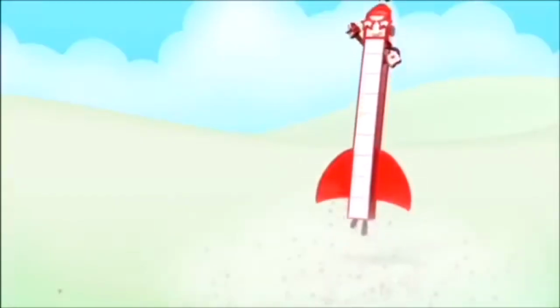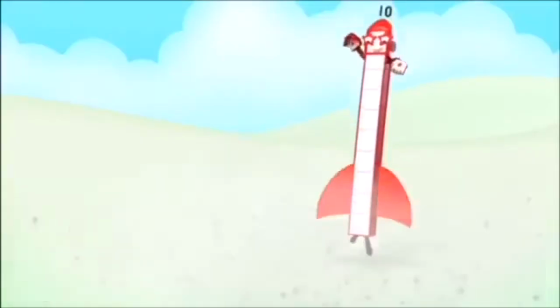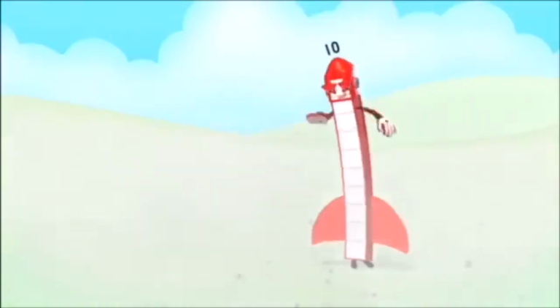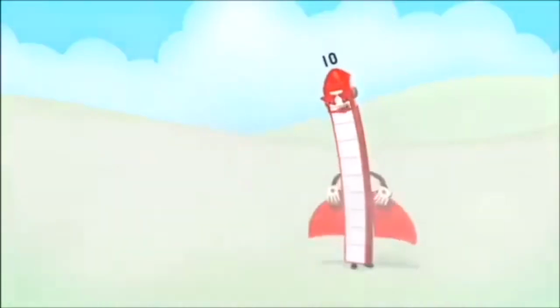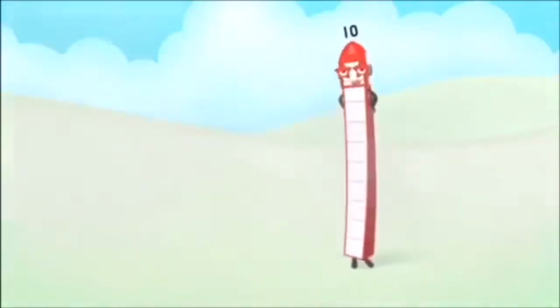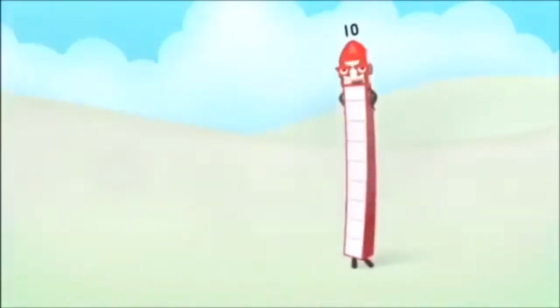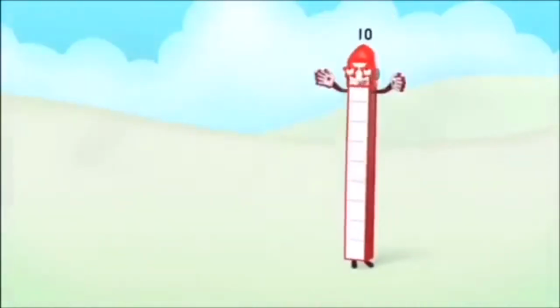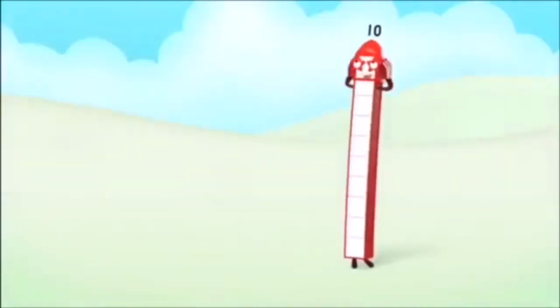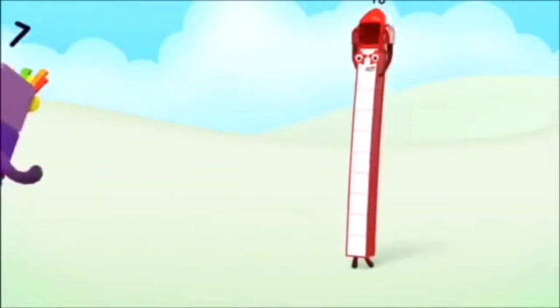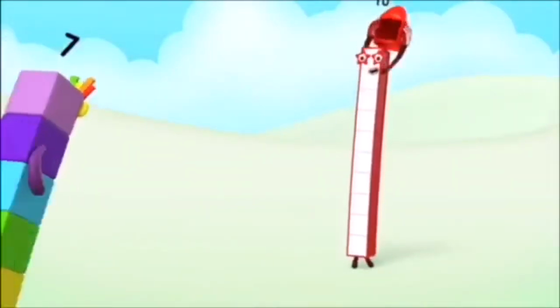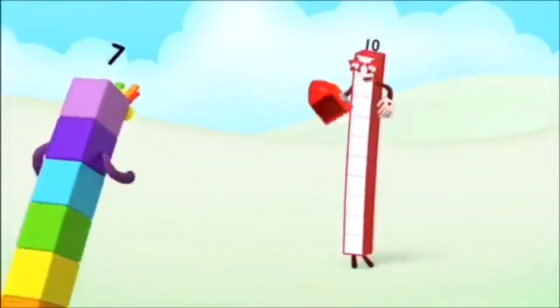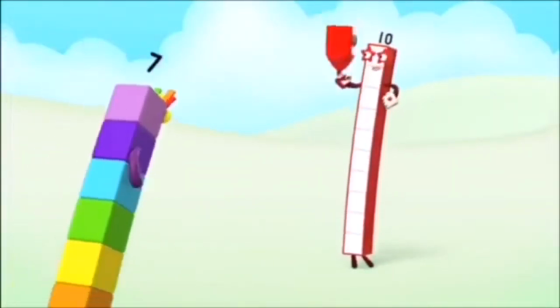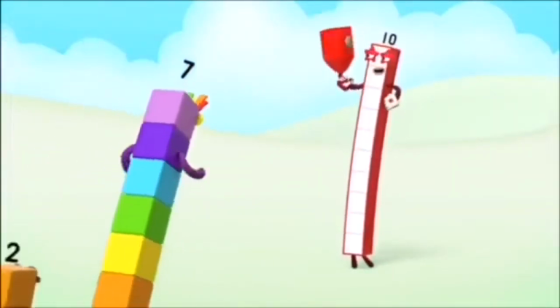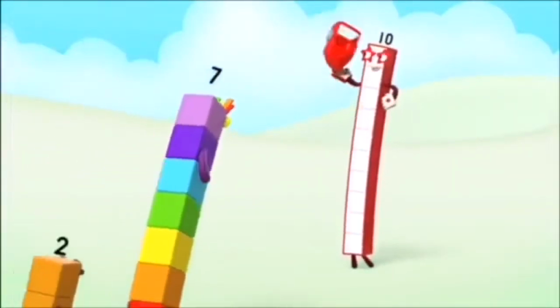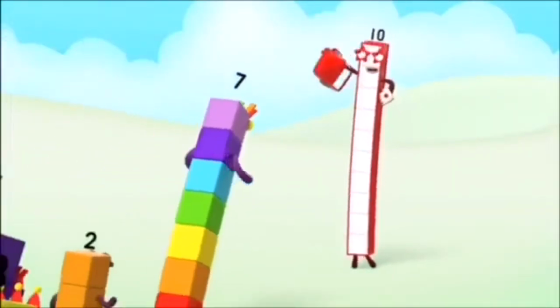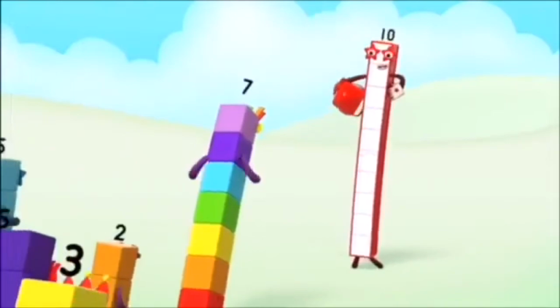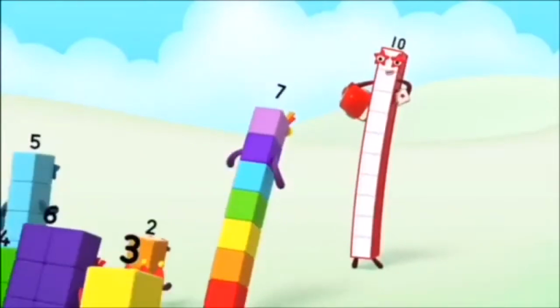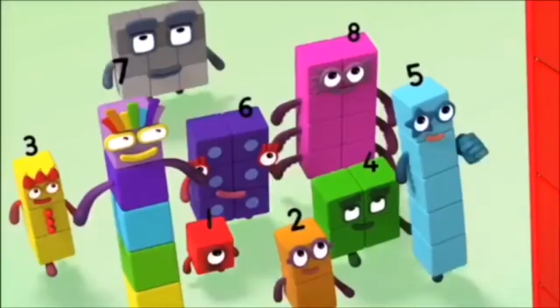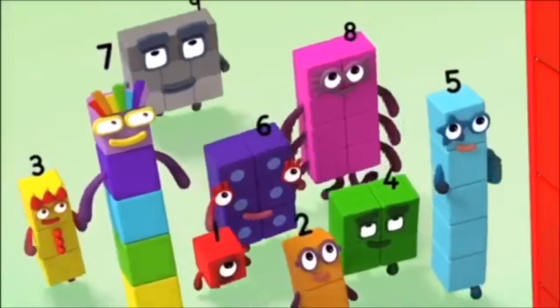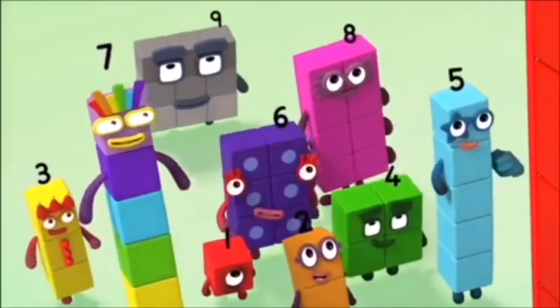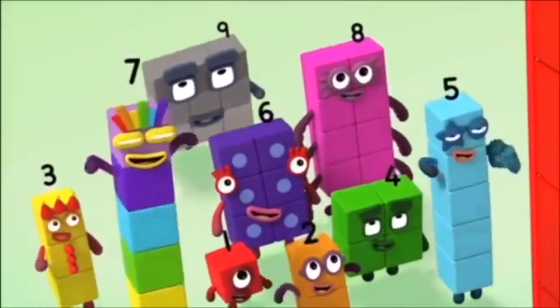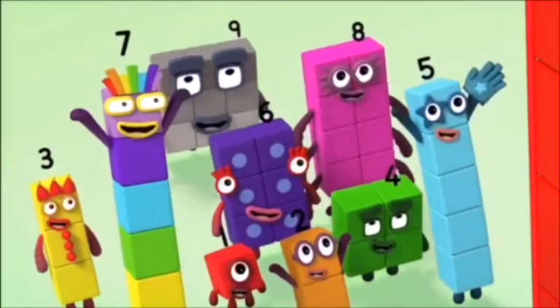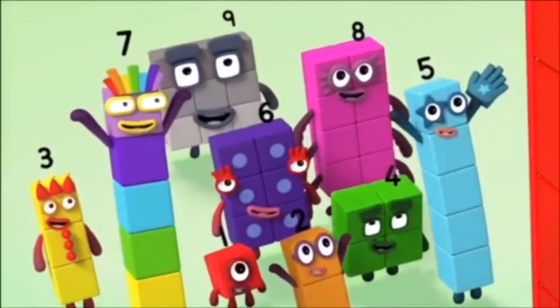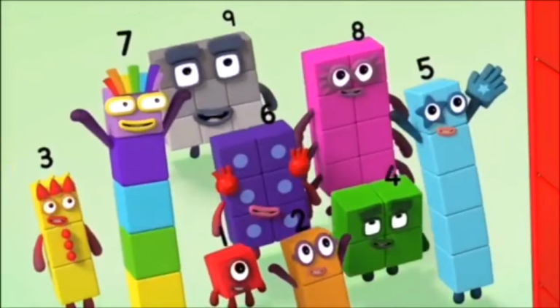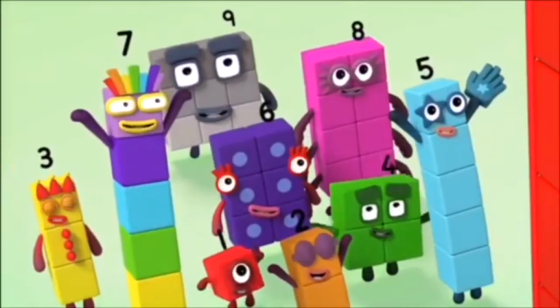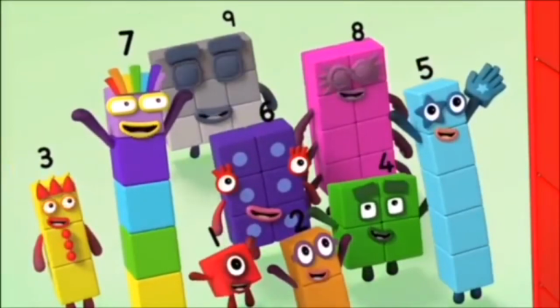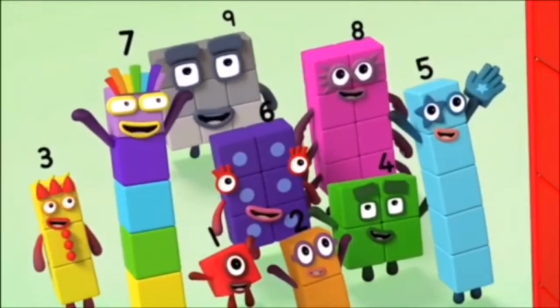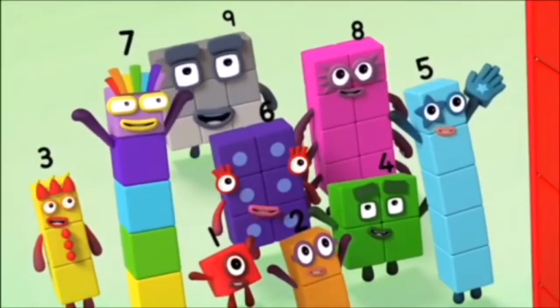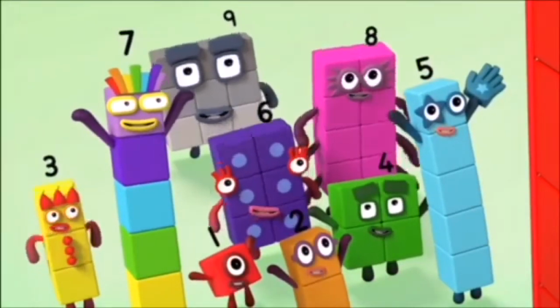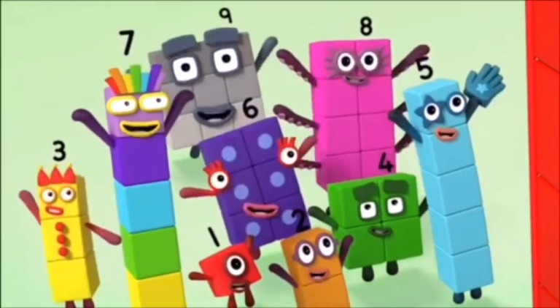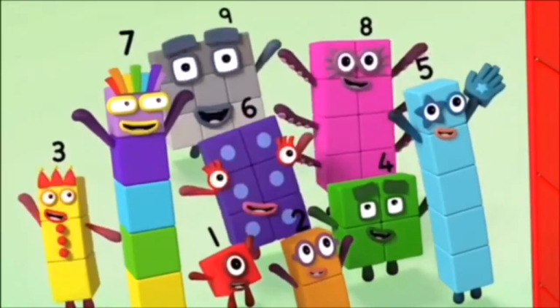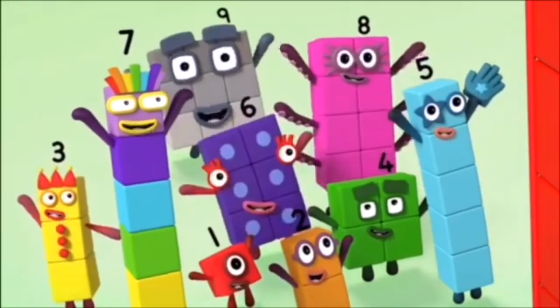10, 10, 10 again, 10, 10, 10 again, 10, 10 again!